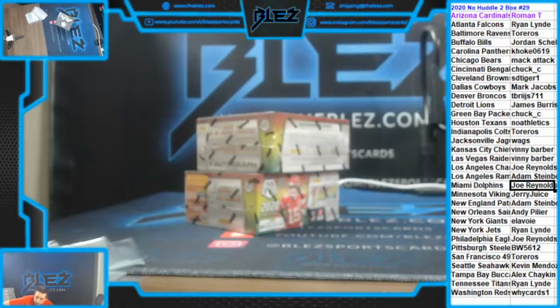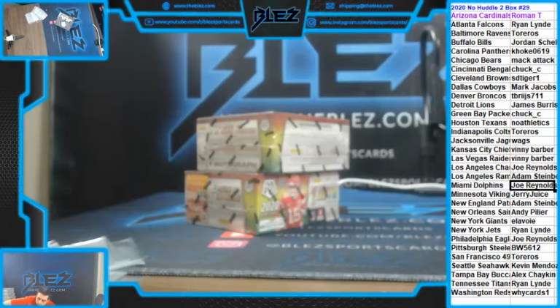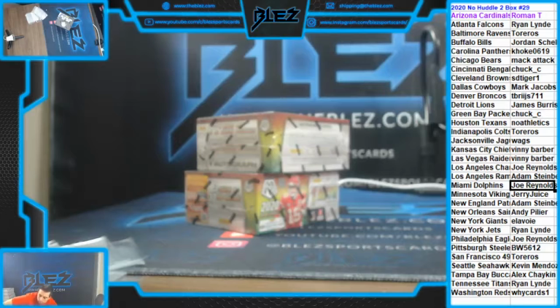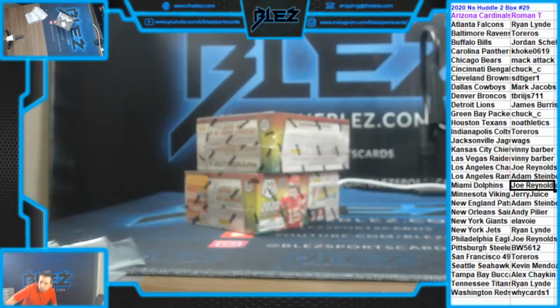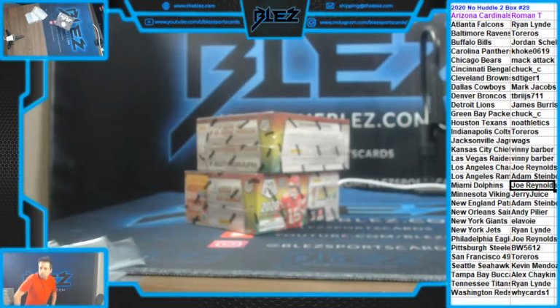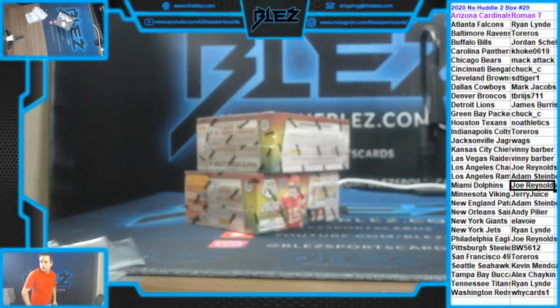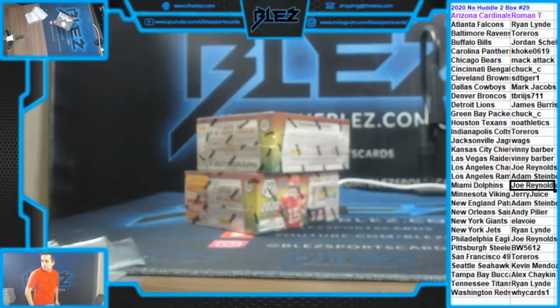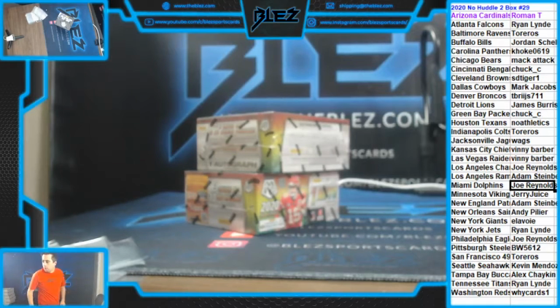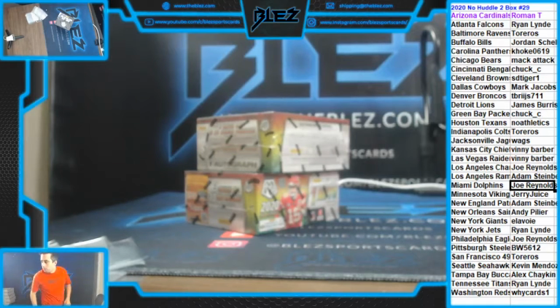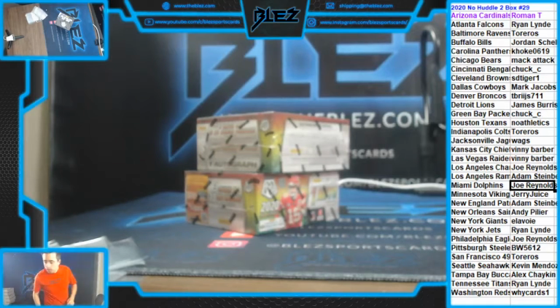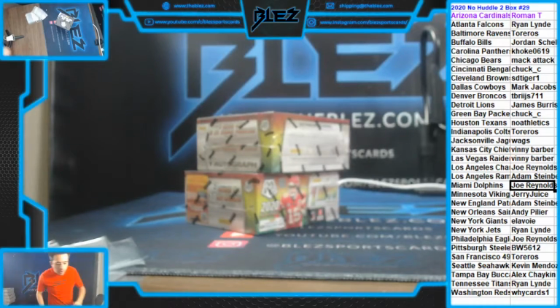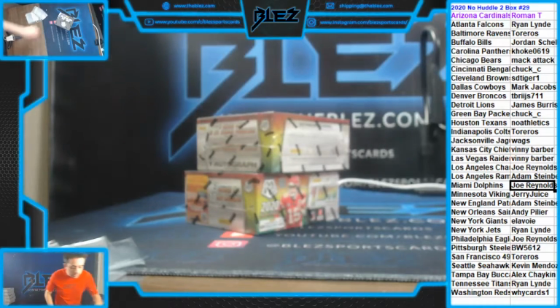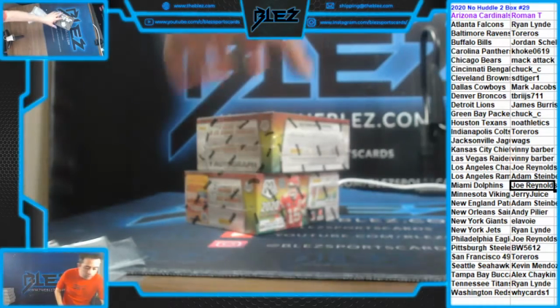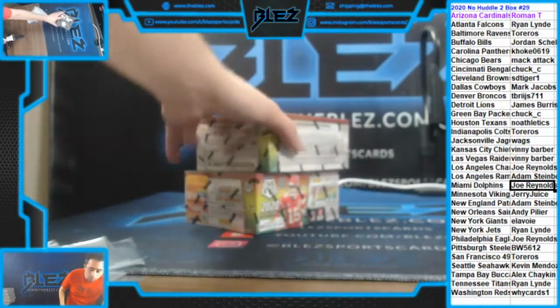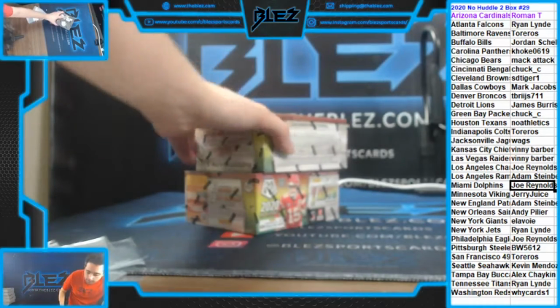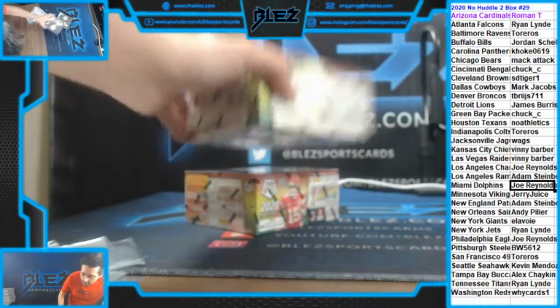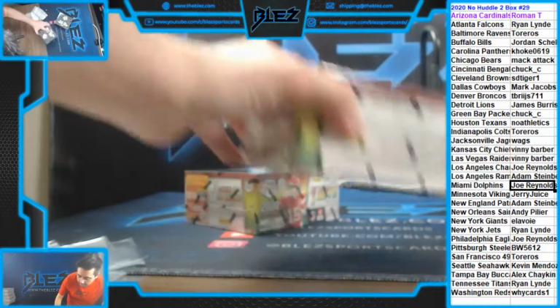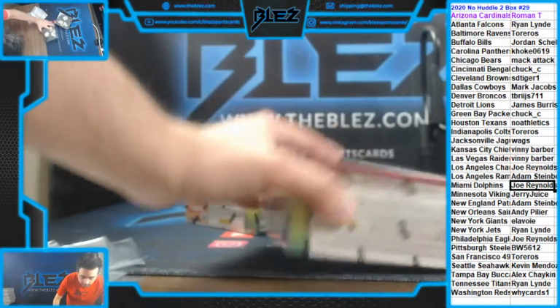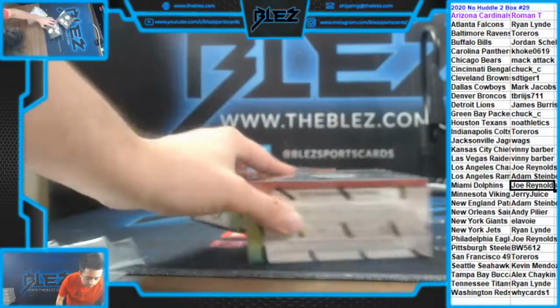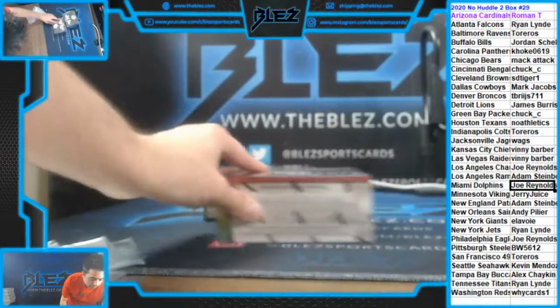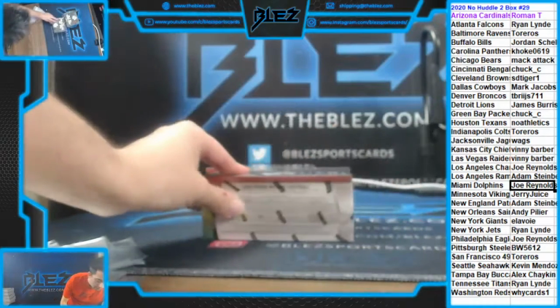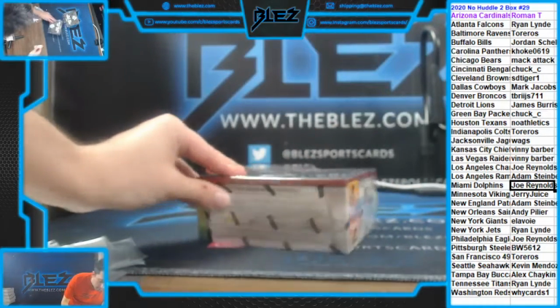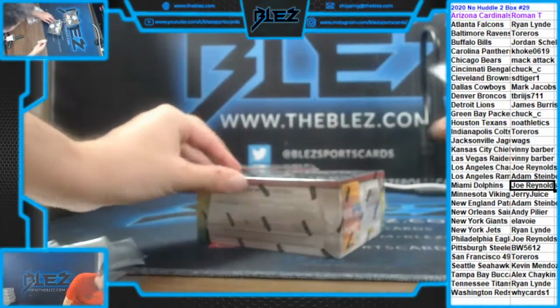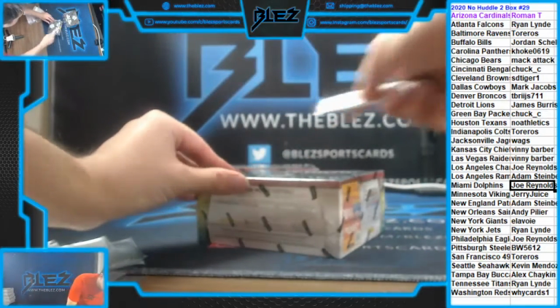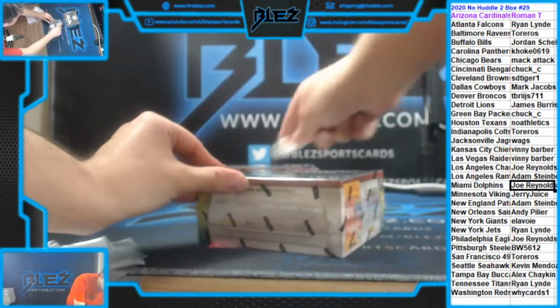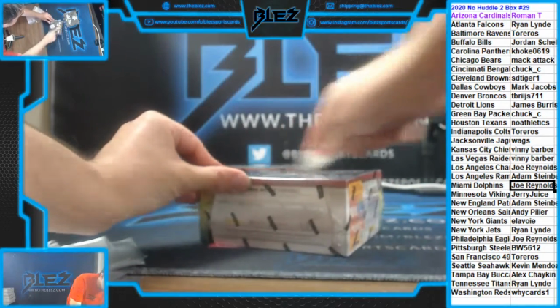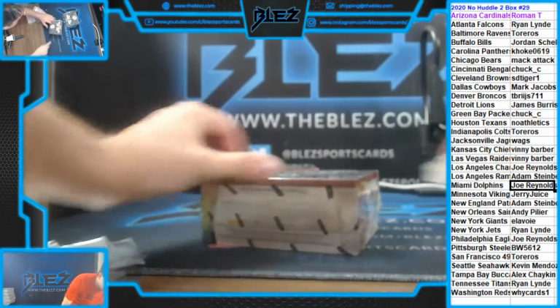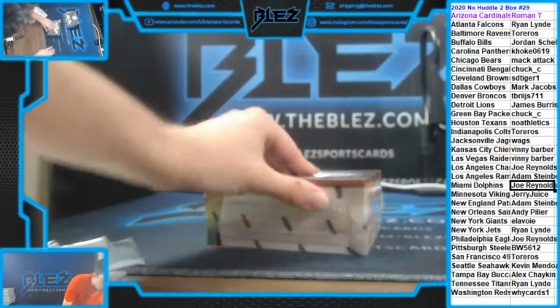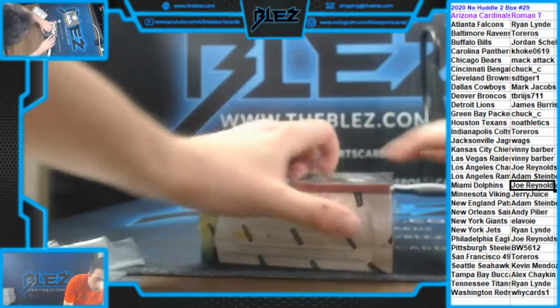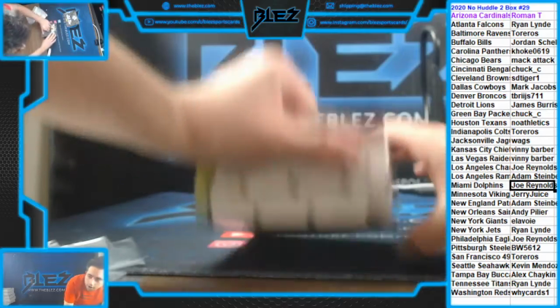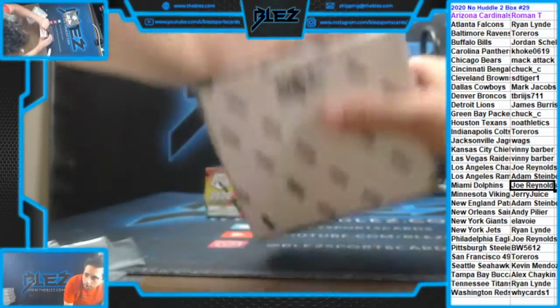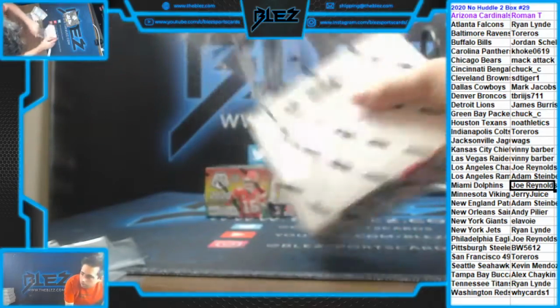What's up everyone? PYT29 of Mosaic No Huddle.